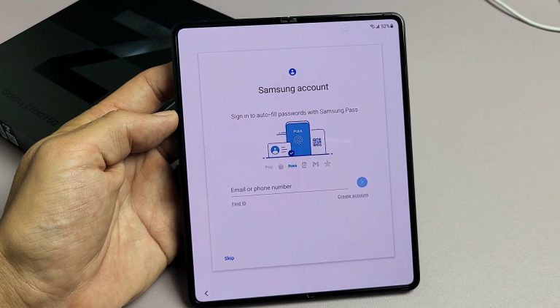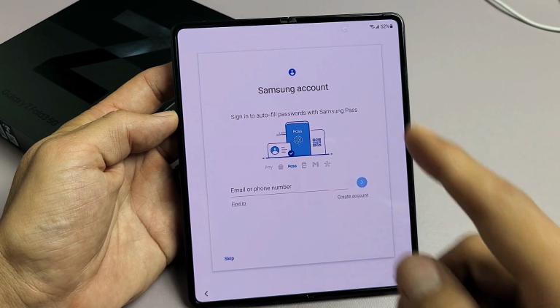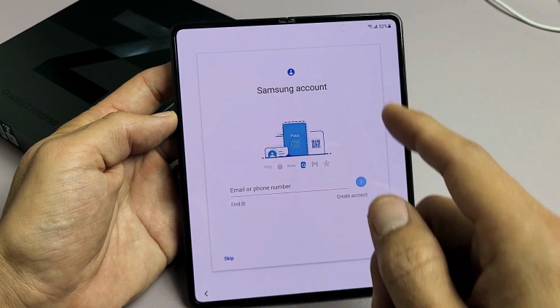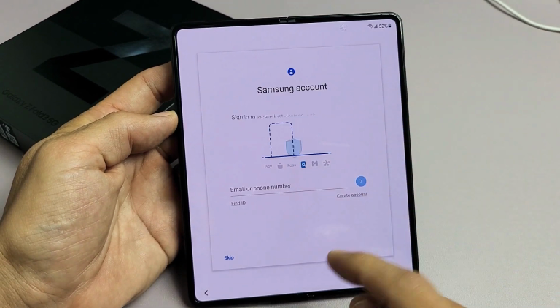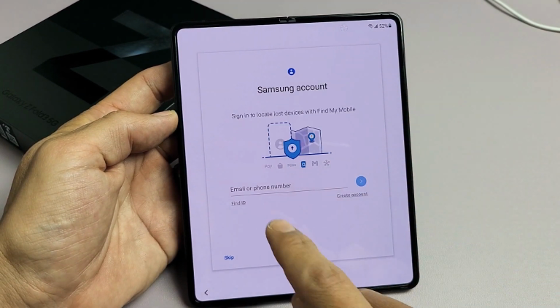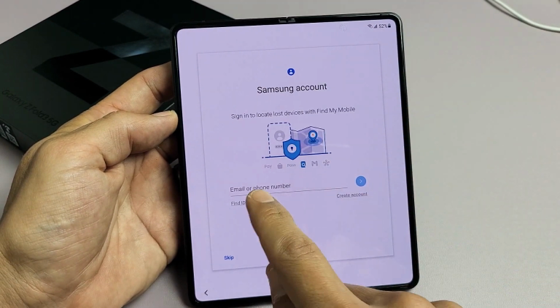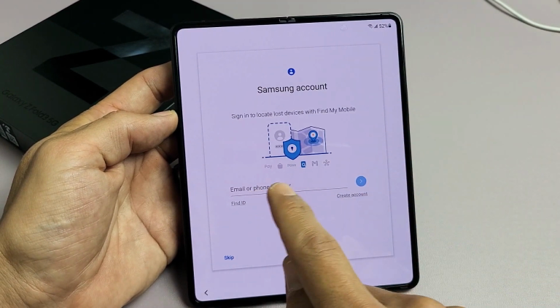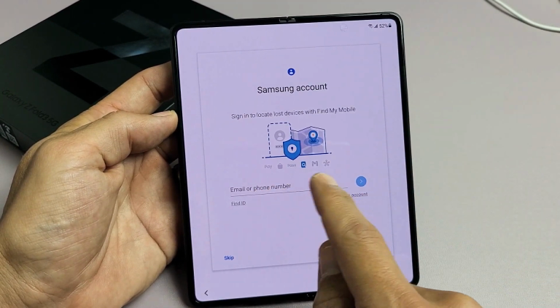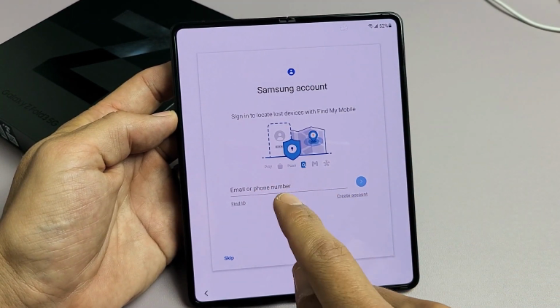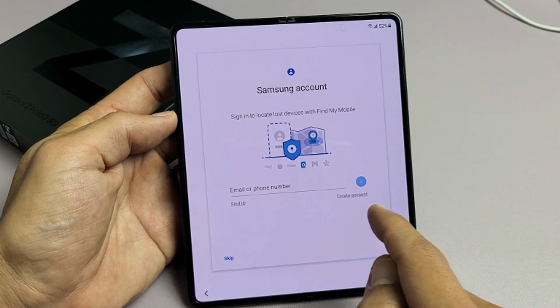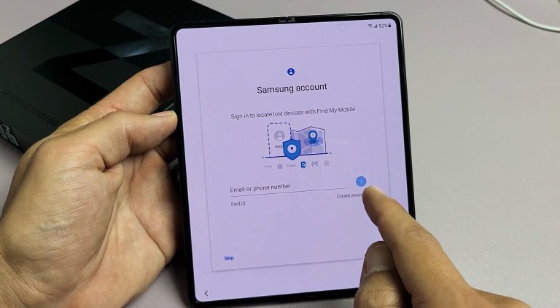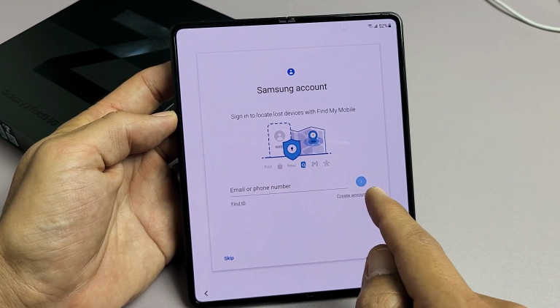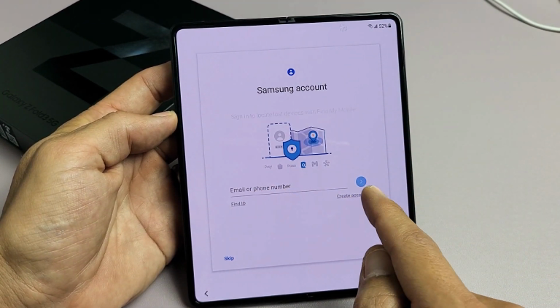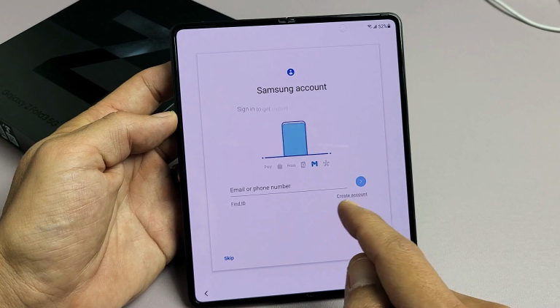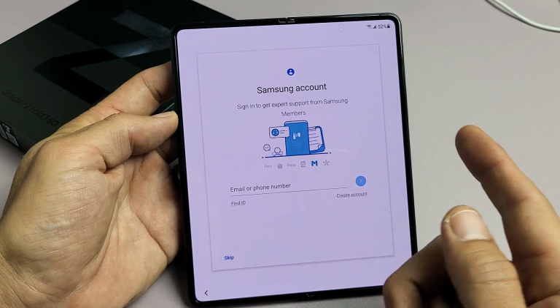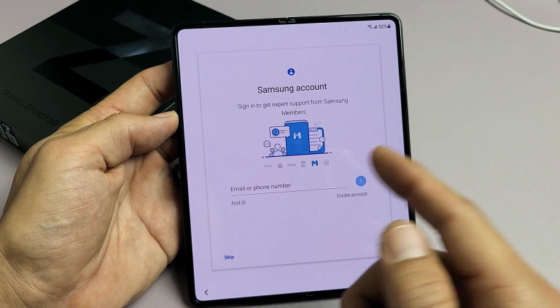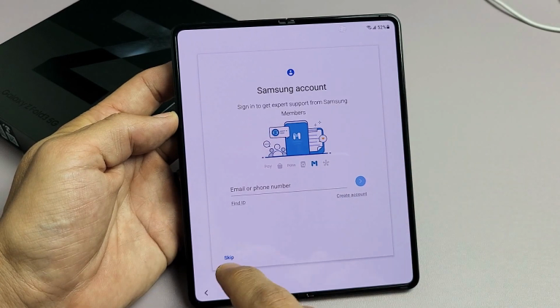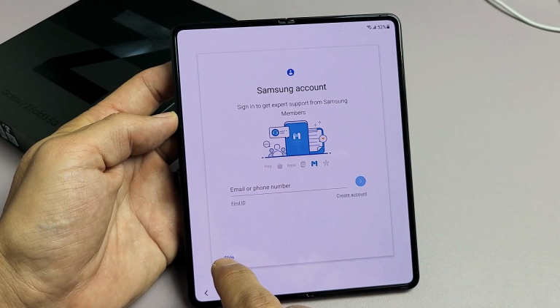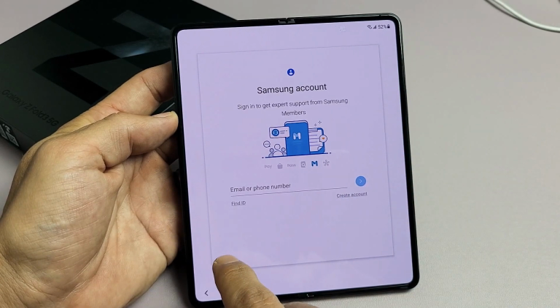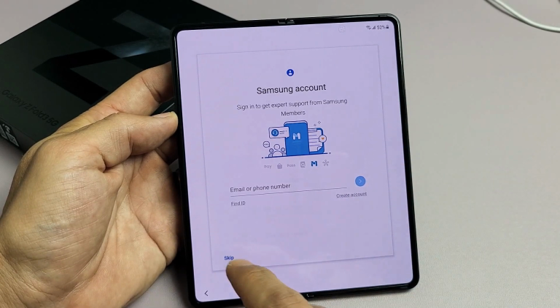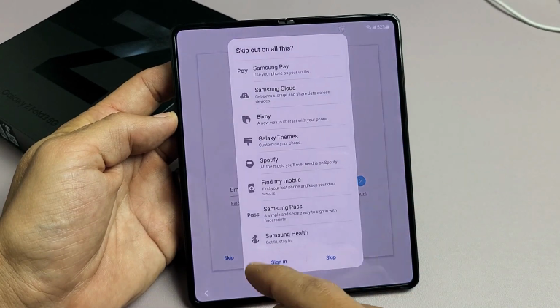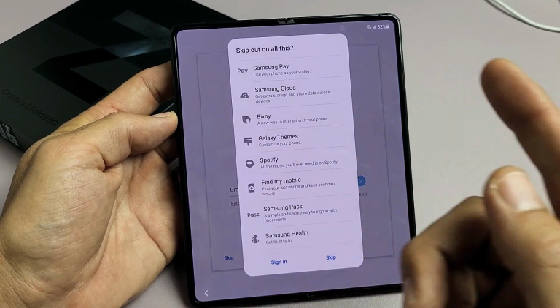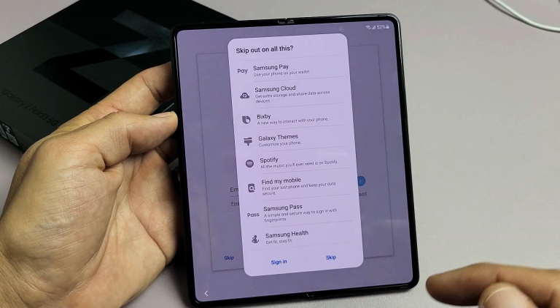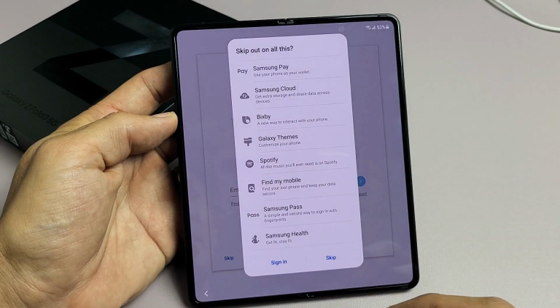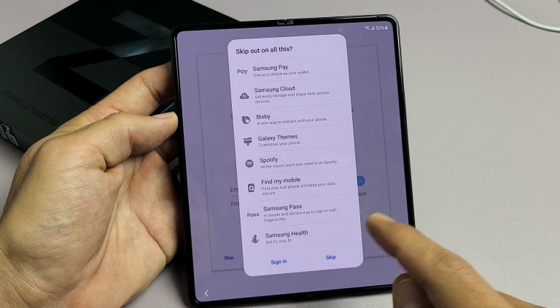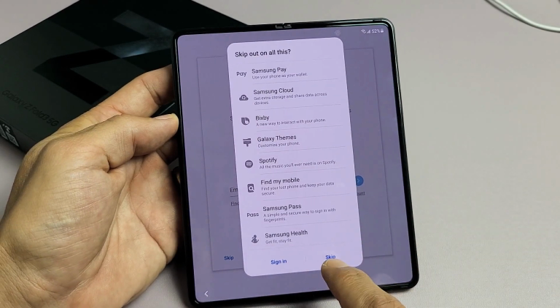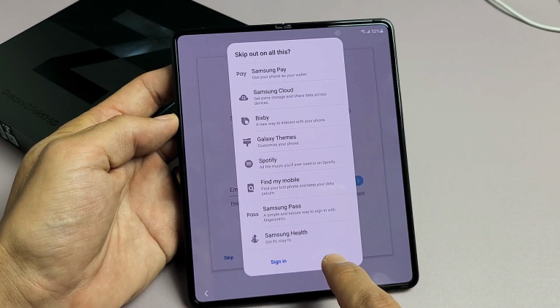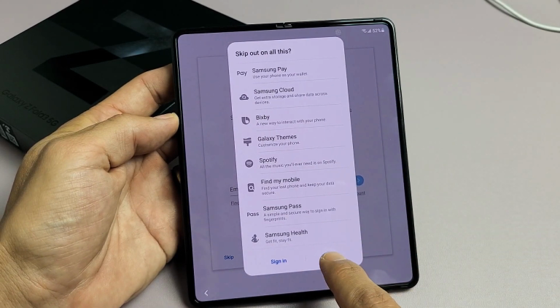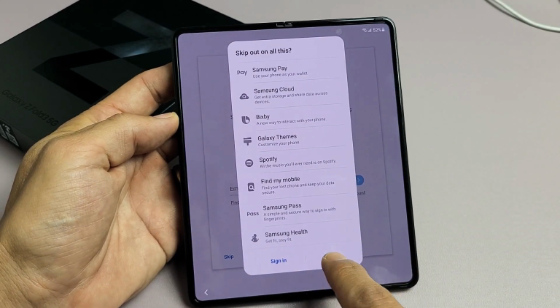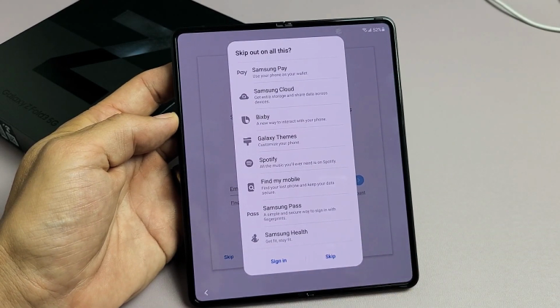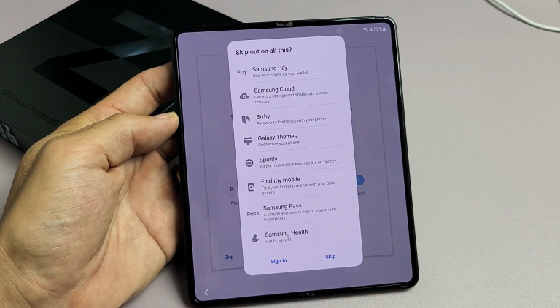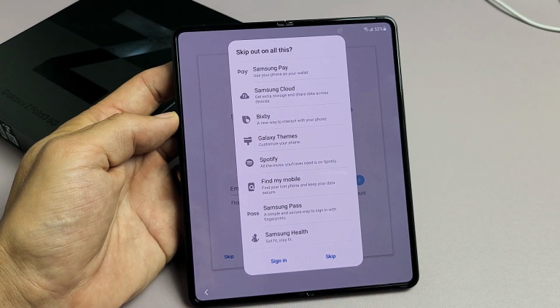Samsung account. You can go ahead and sign into your Samsung account, or you can create an account. For me, I'm going to skip it — I can always sign in later on as well. I'll skip down here as well.